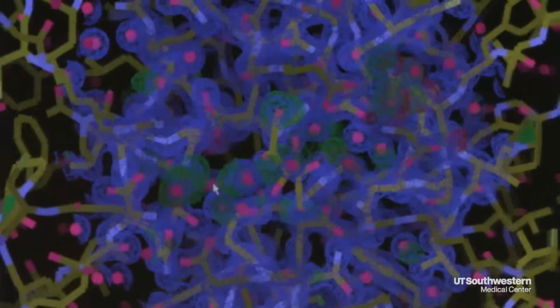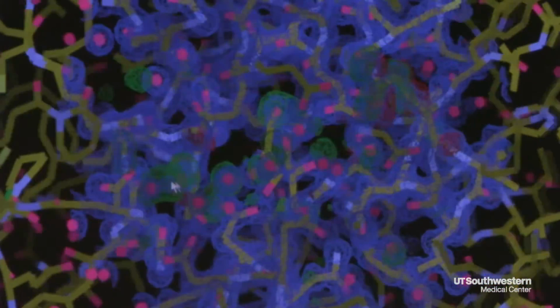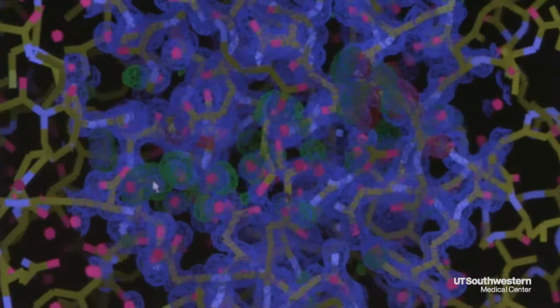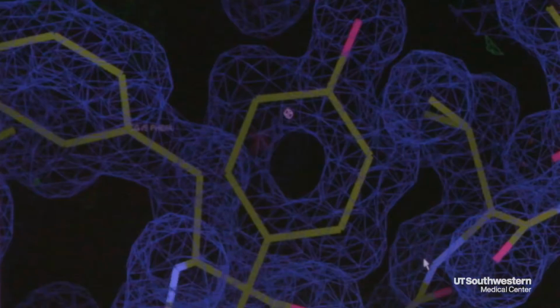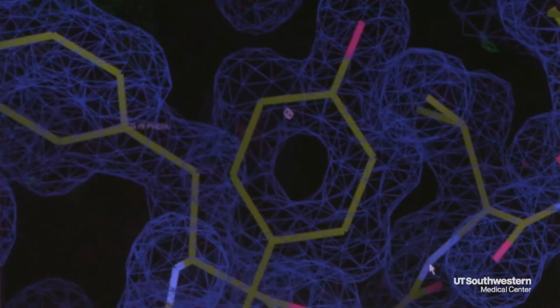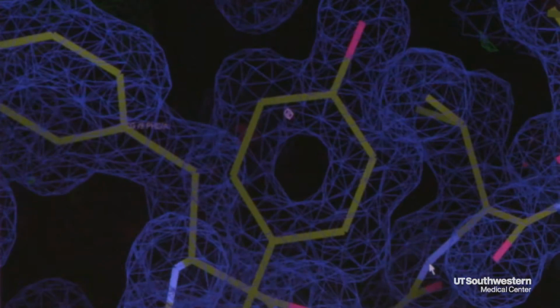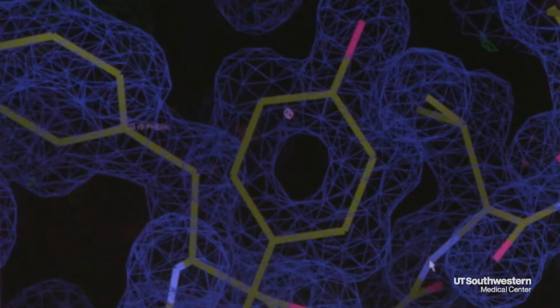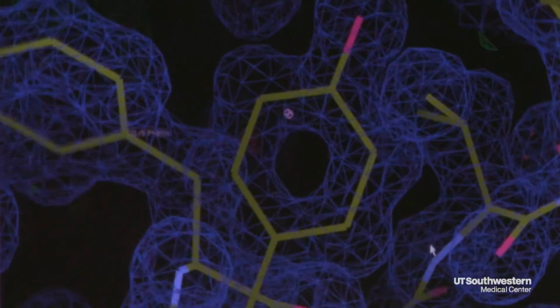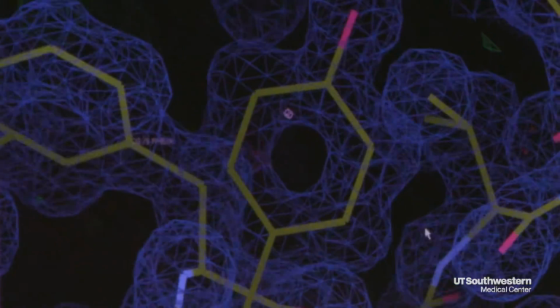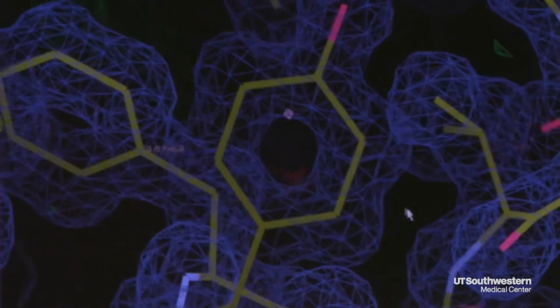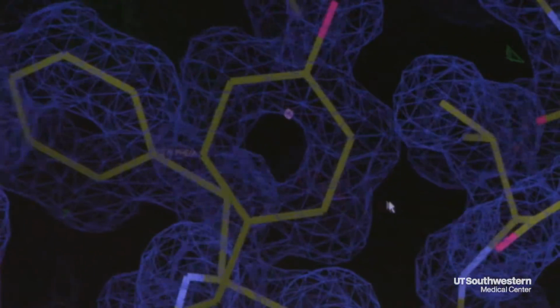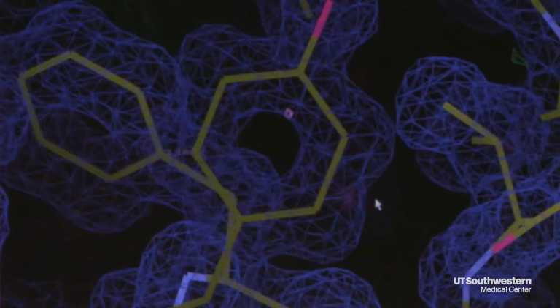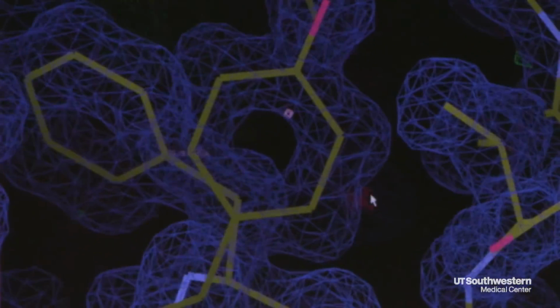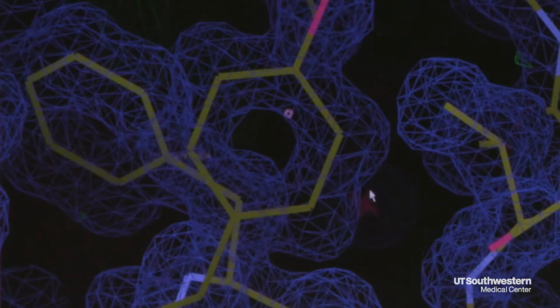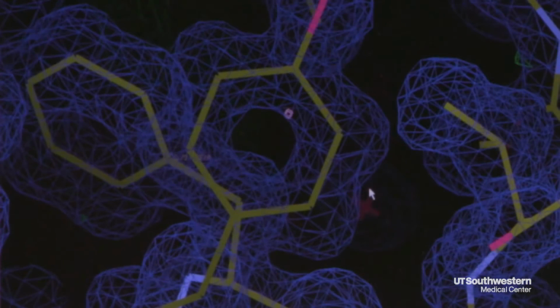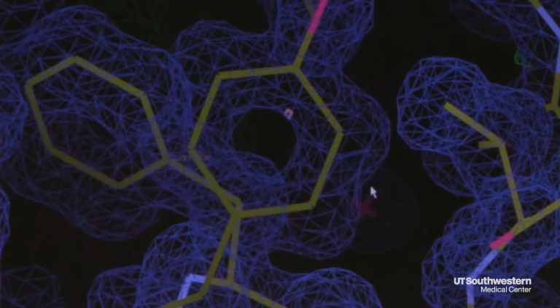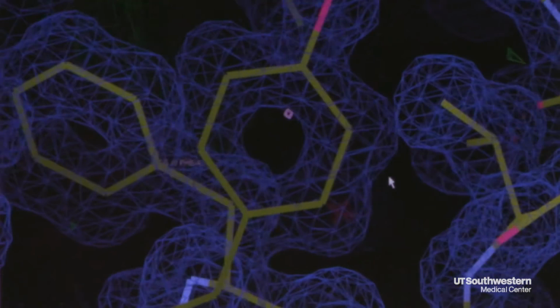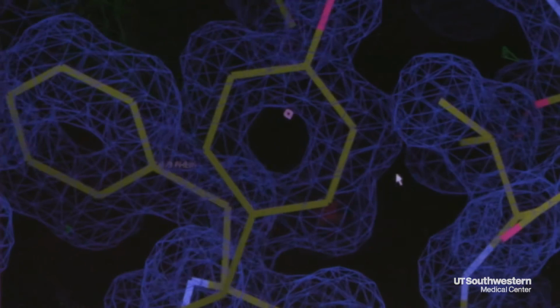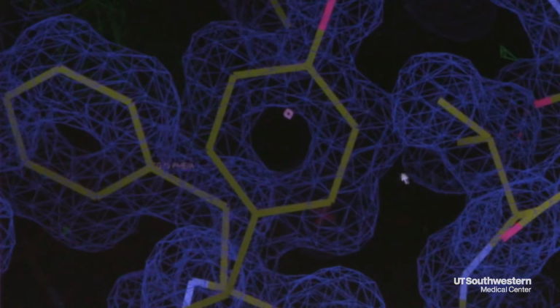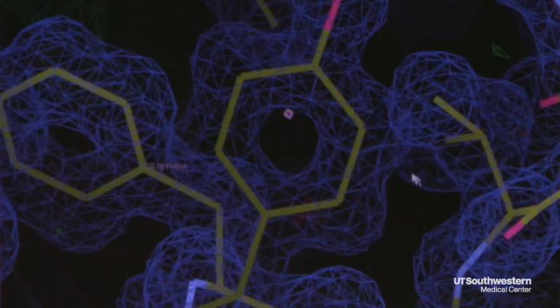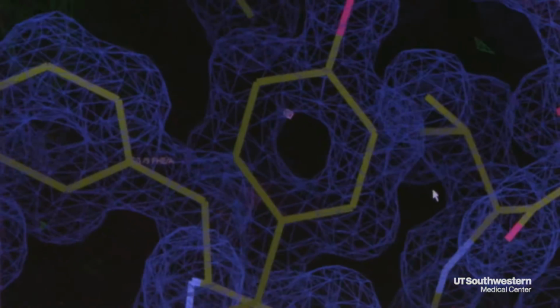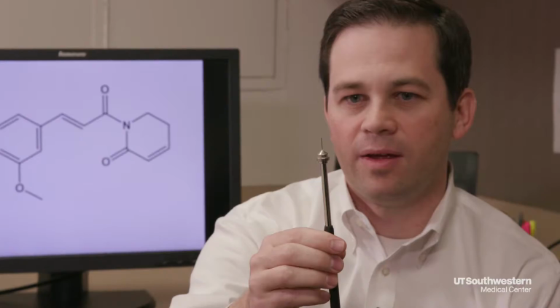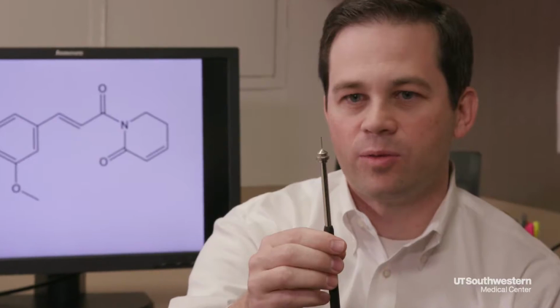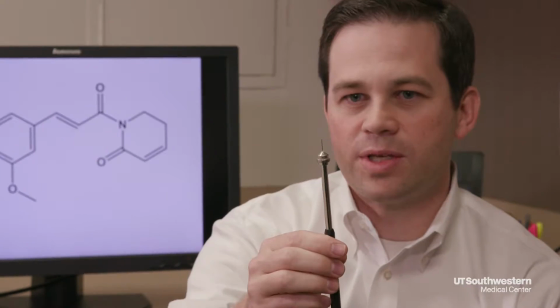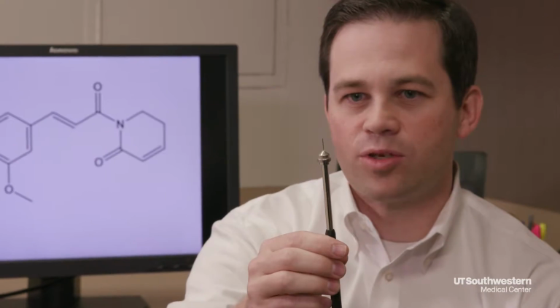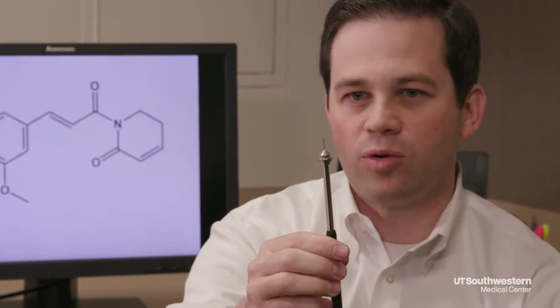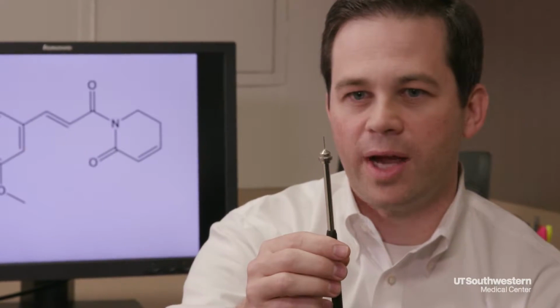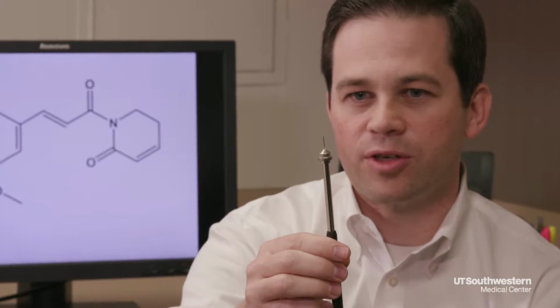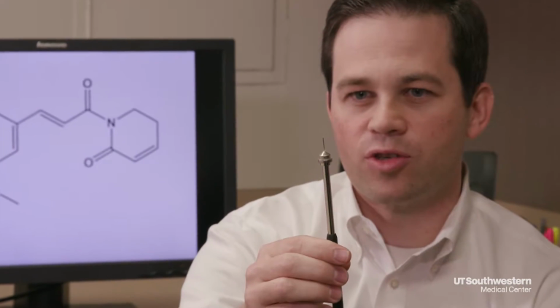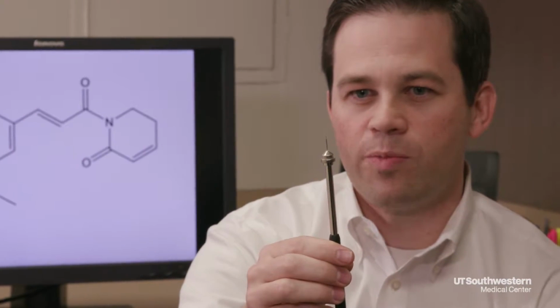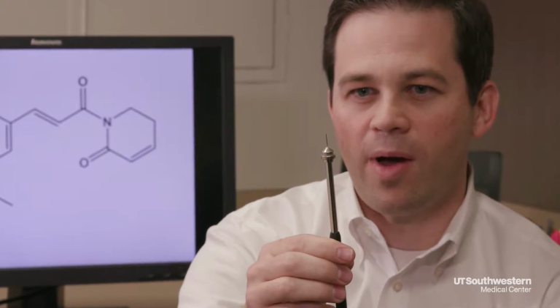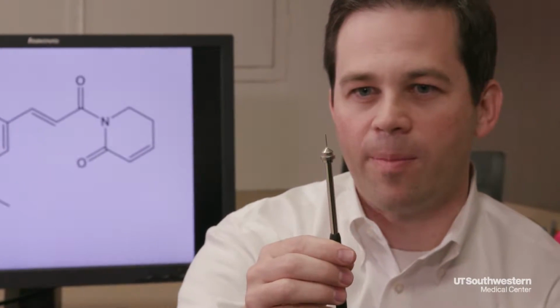The crystals that we study are very small — actually as small as 100 microns — so we use this tool to actually scoop them up.